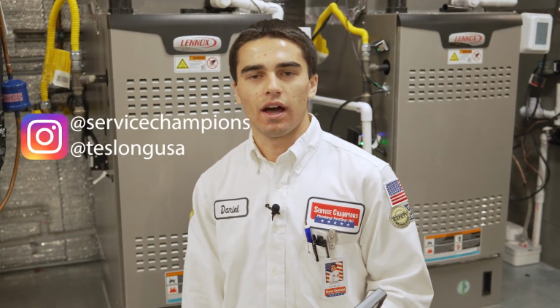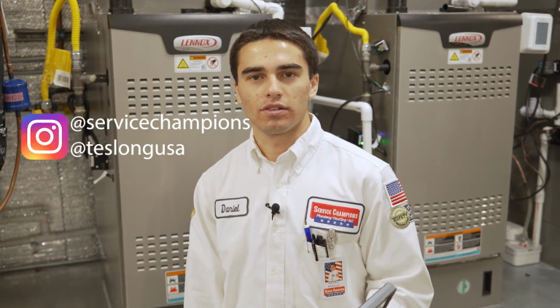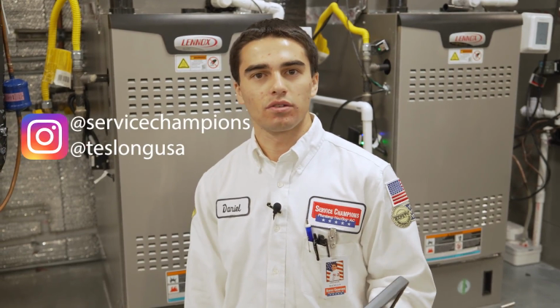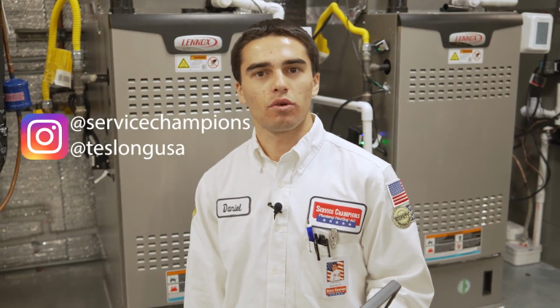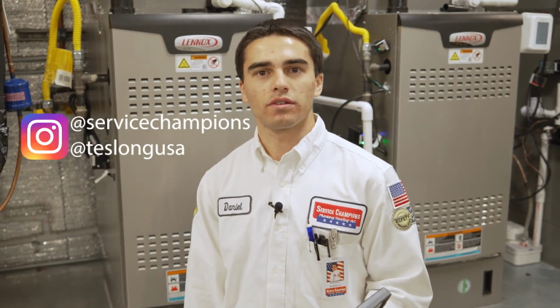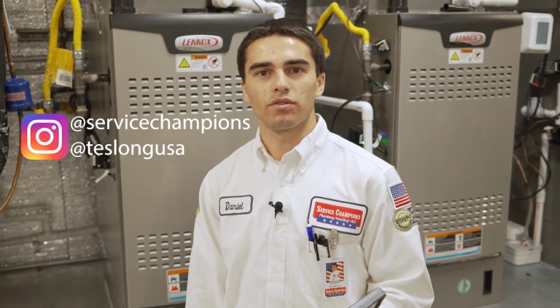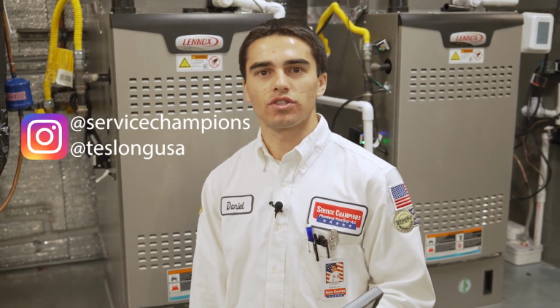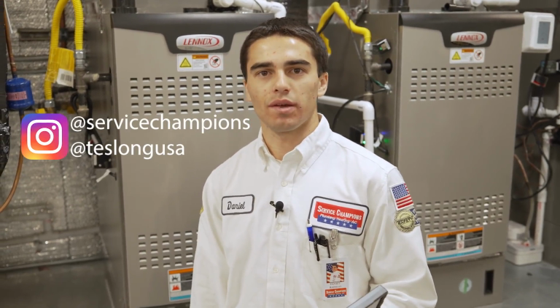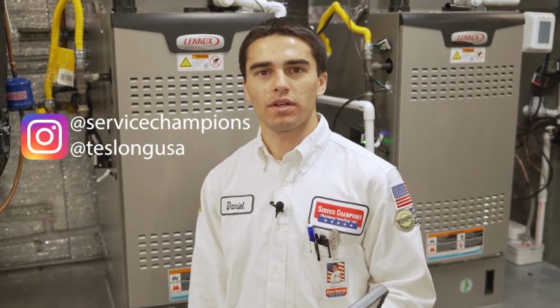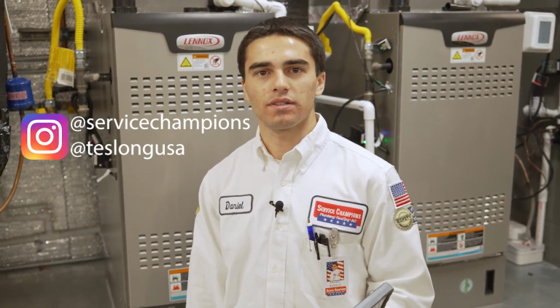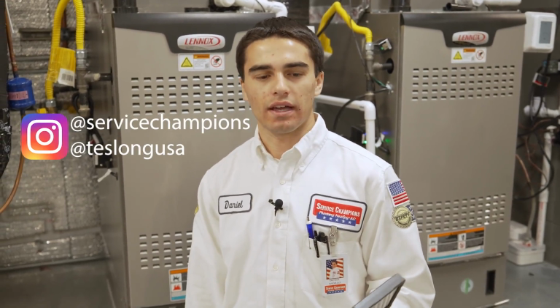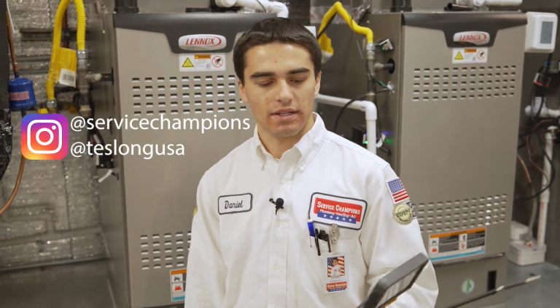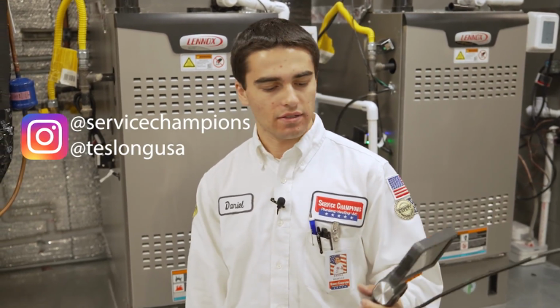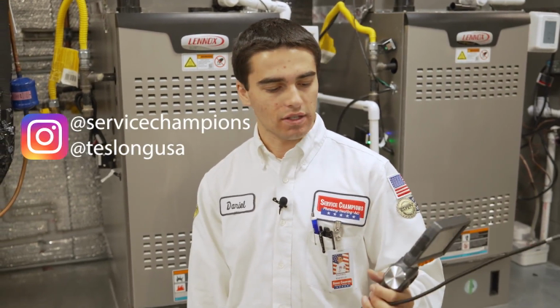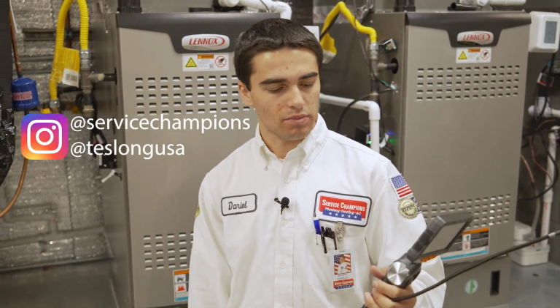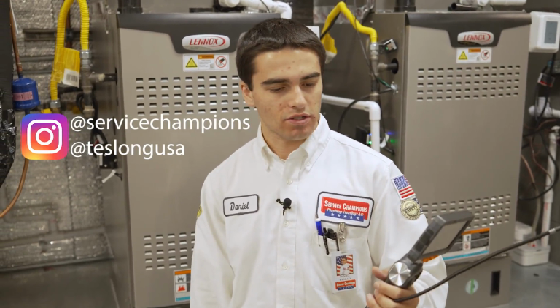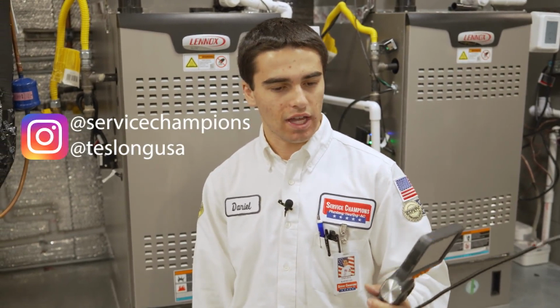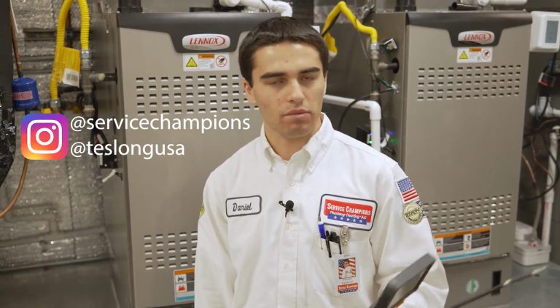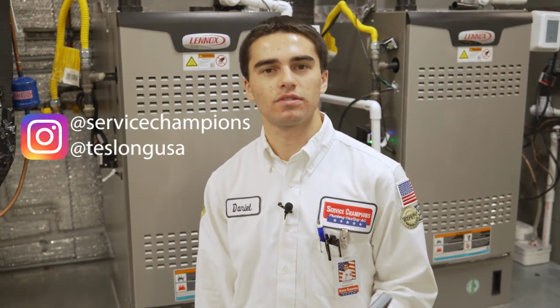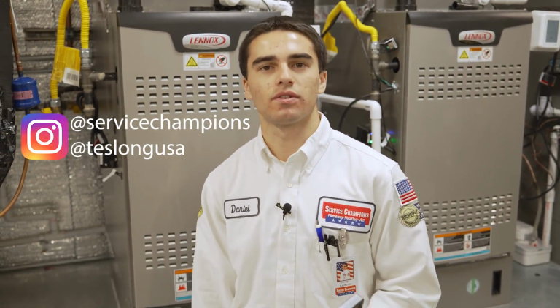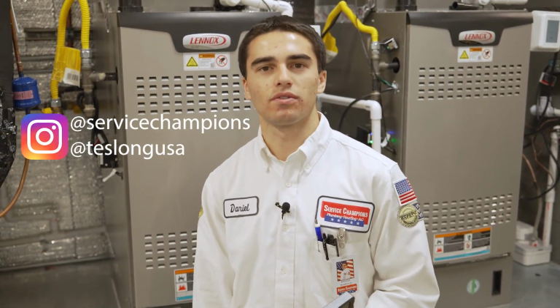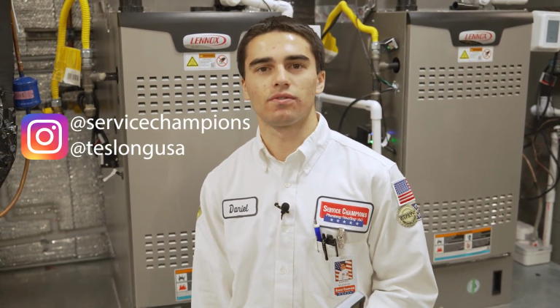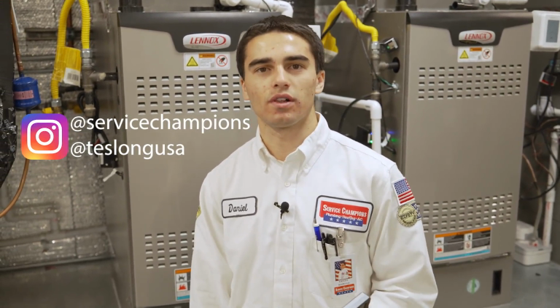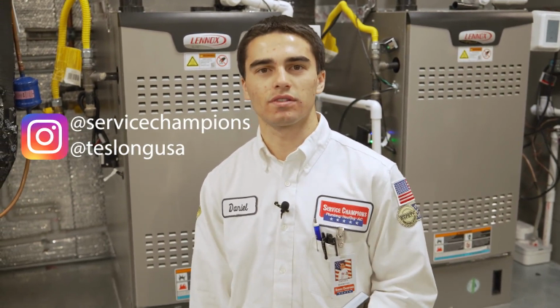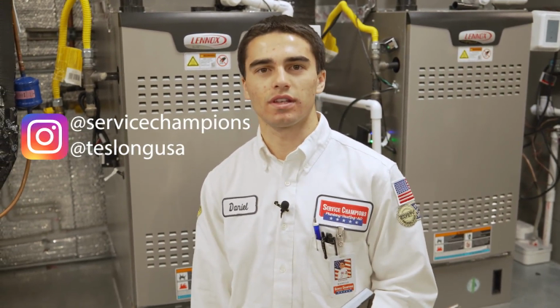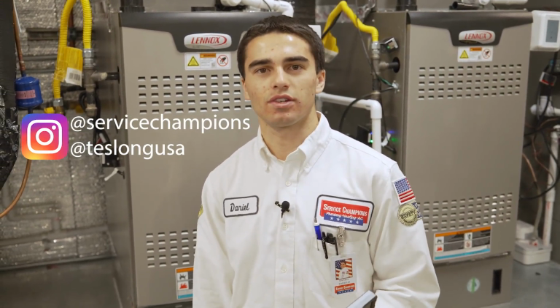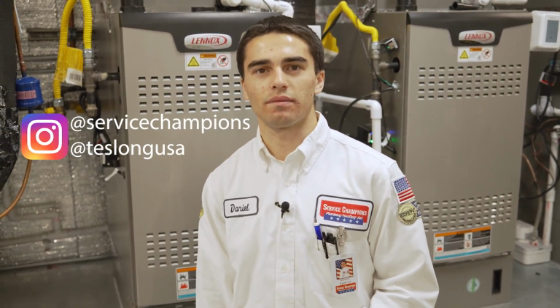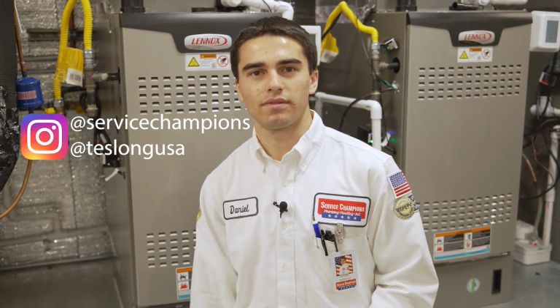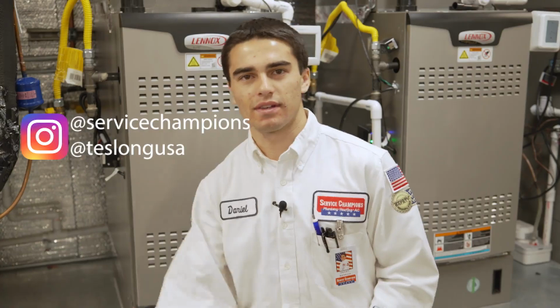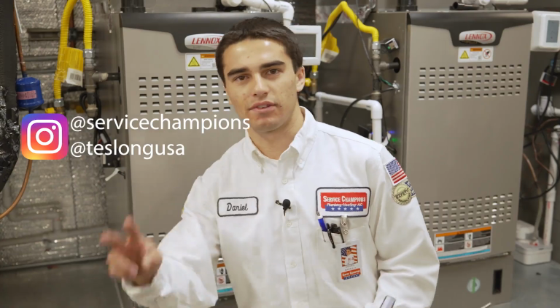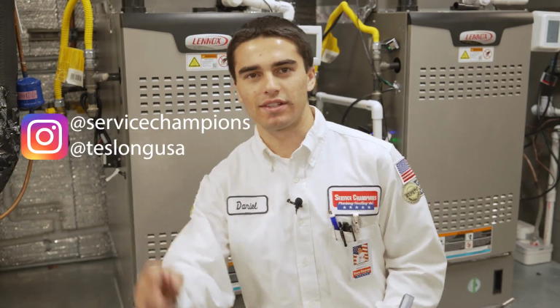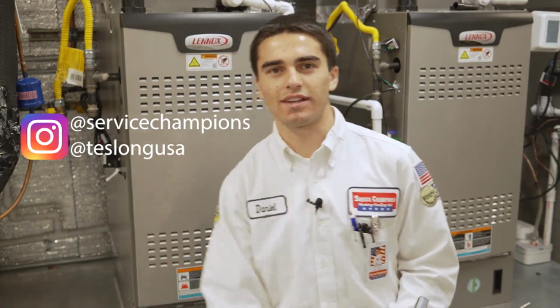To learn more about Service Champions and borescope inspection cameras, feel free to follow us on Instagram. Have a great day!